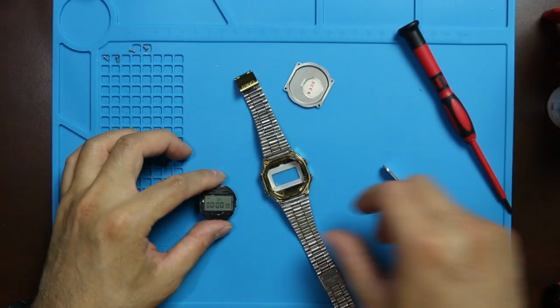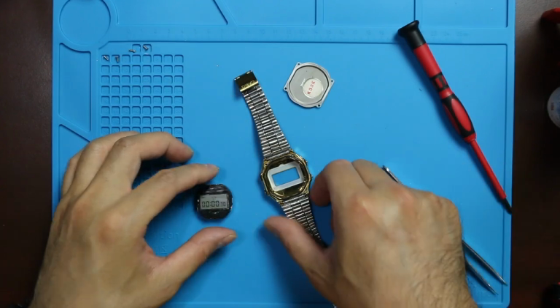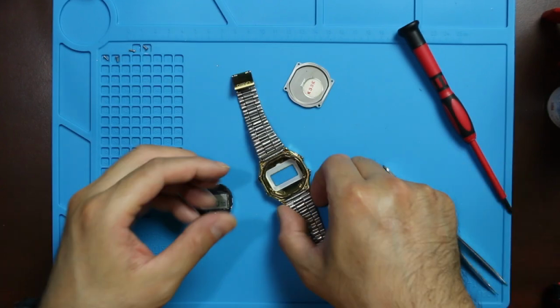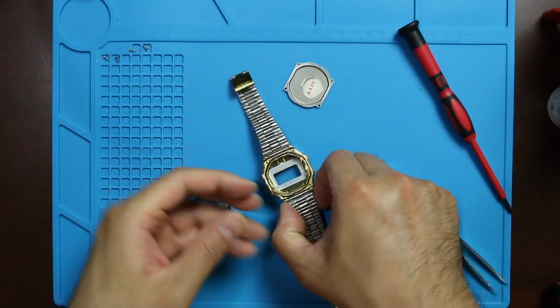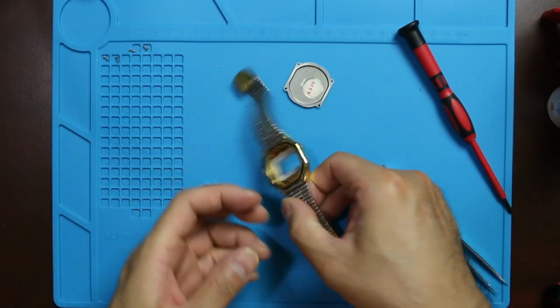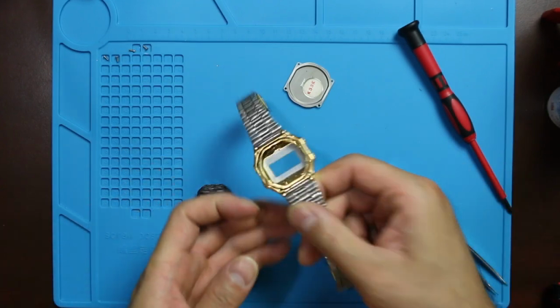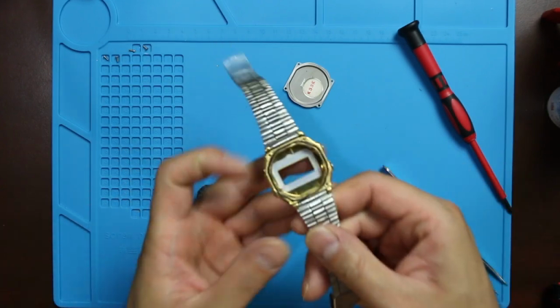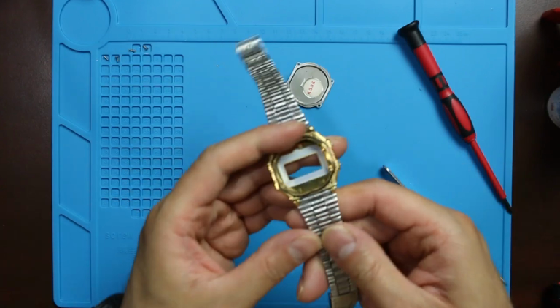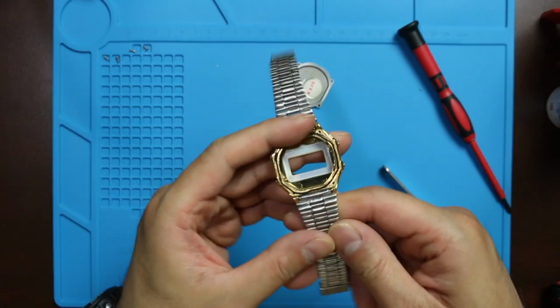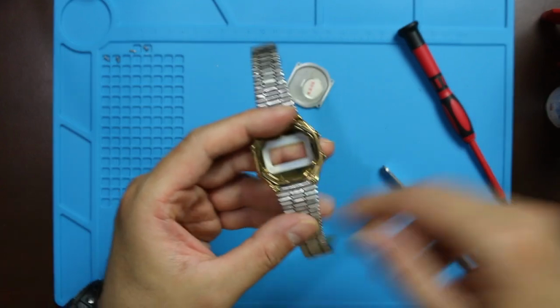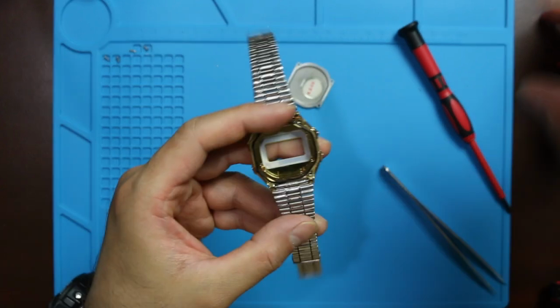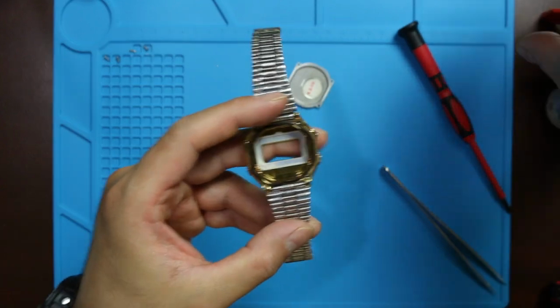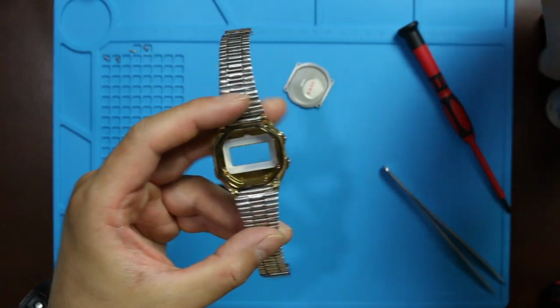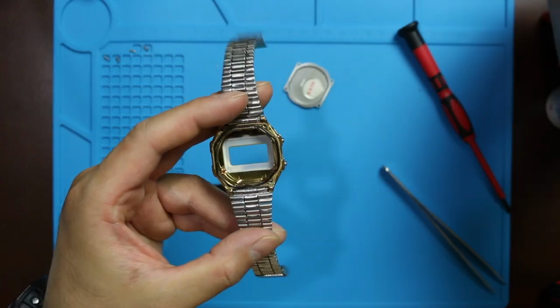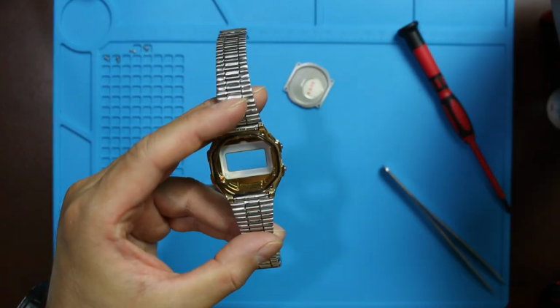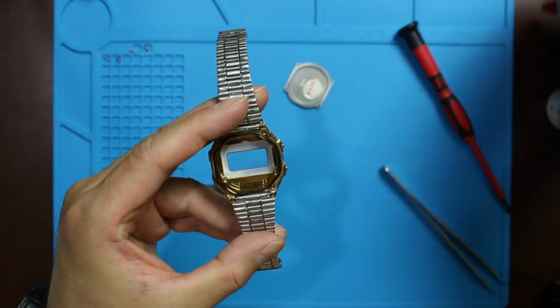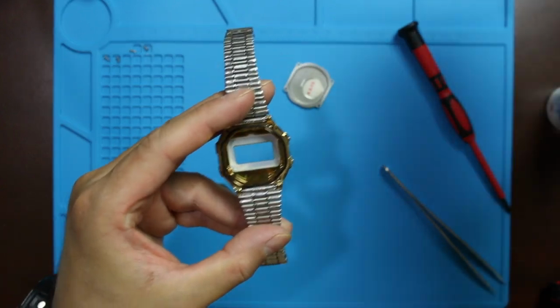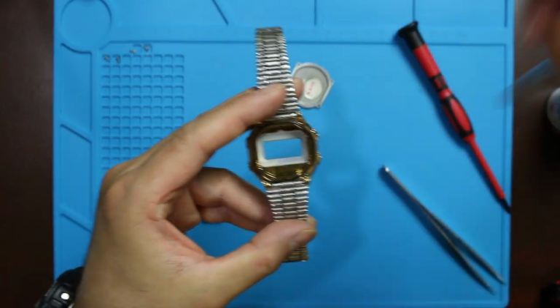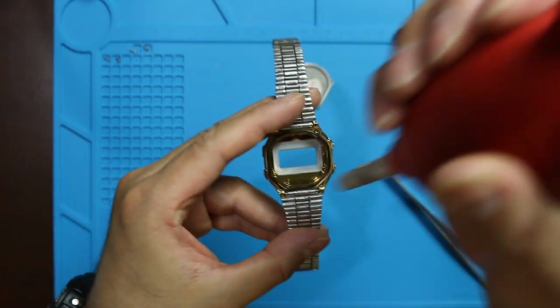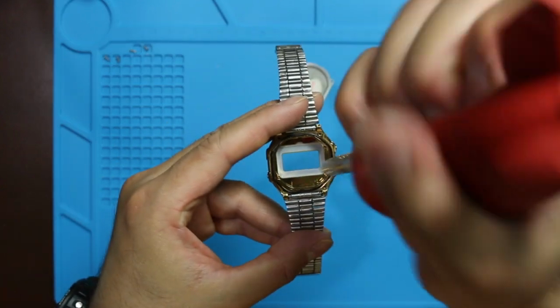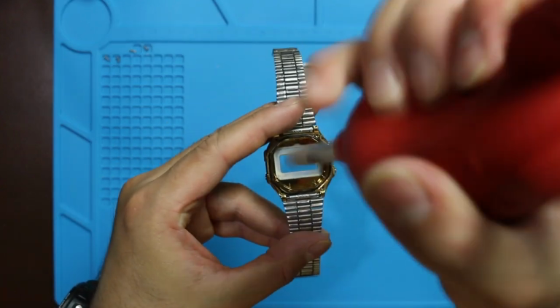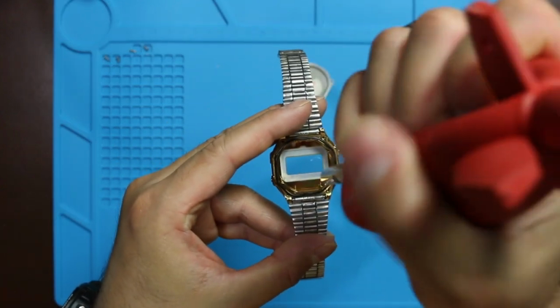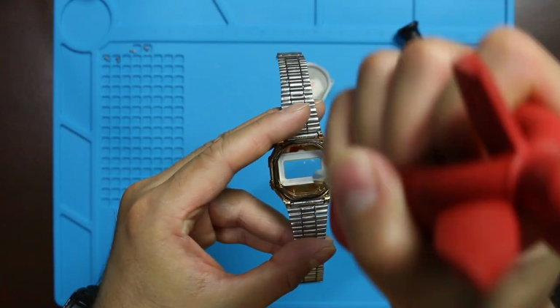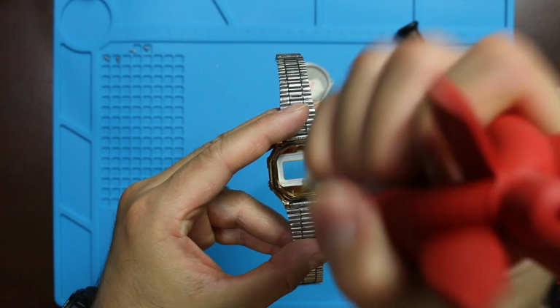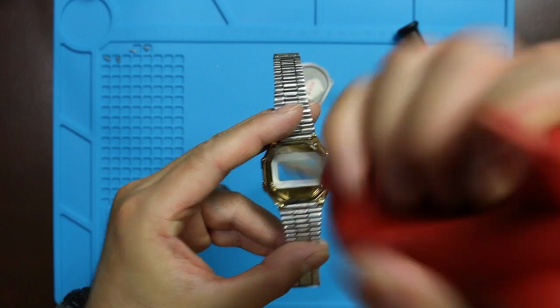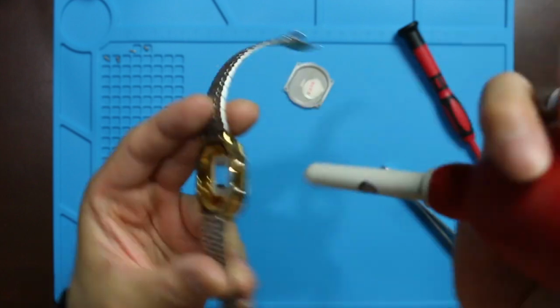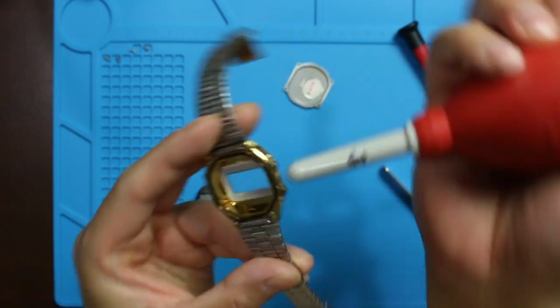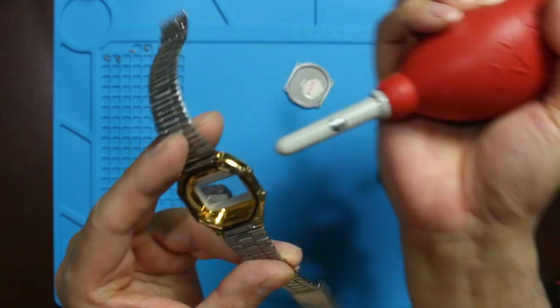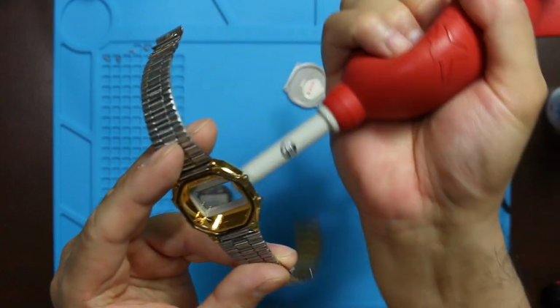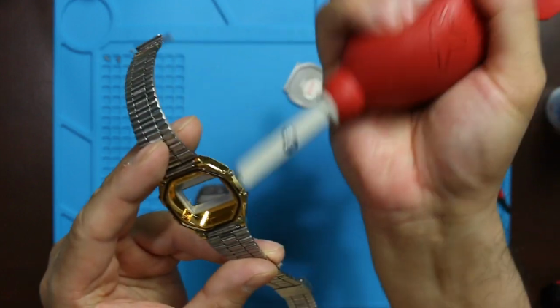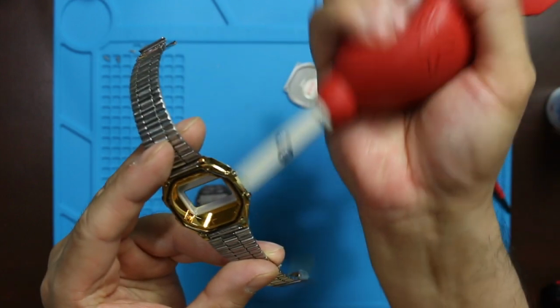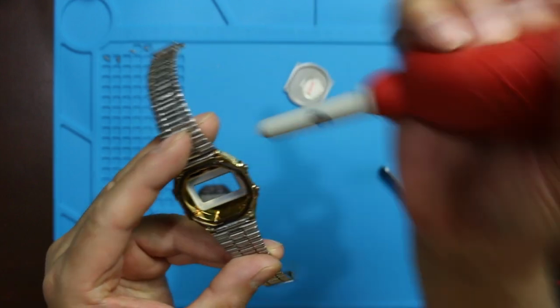So while this watch is open, I'm going to blow the dust out.